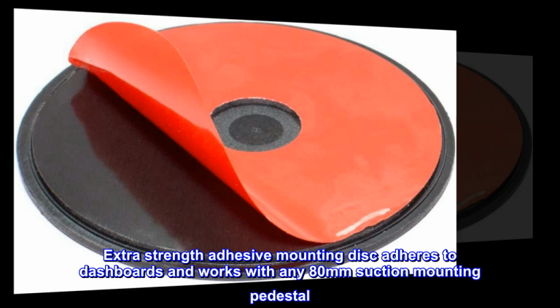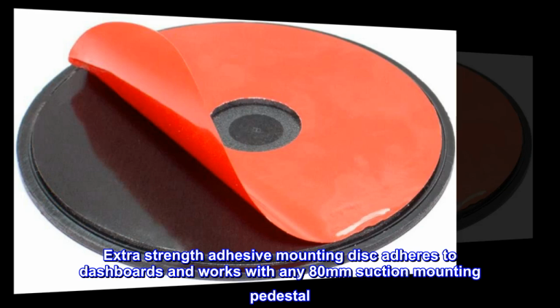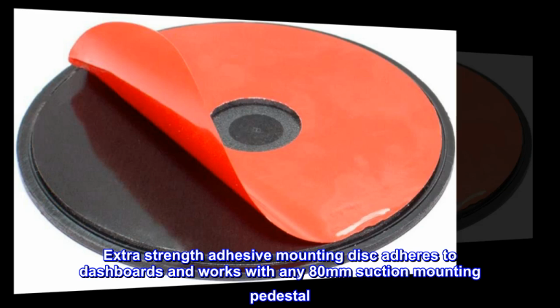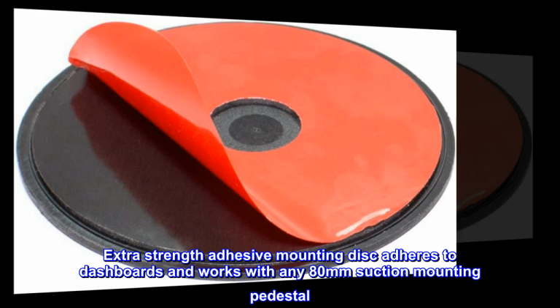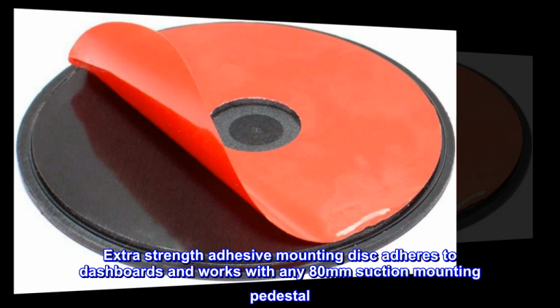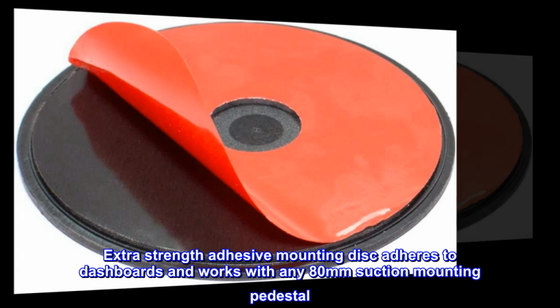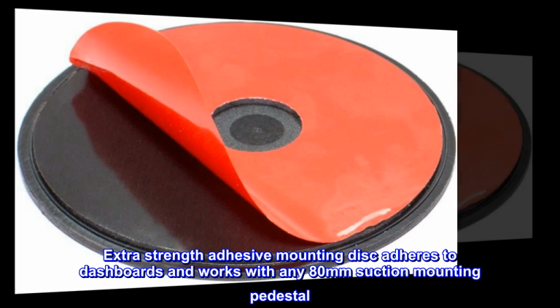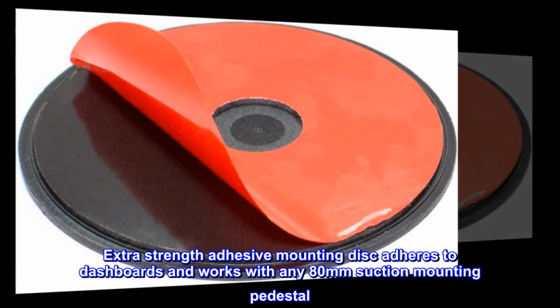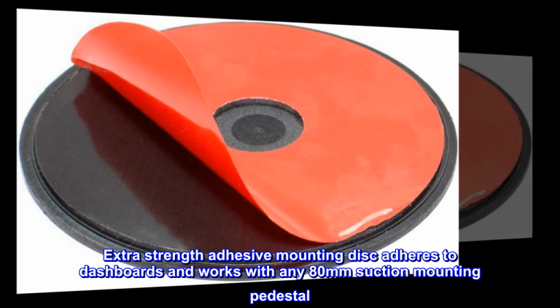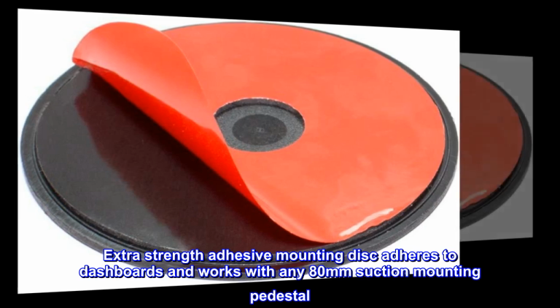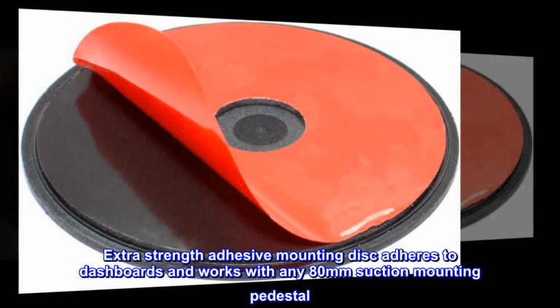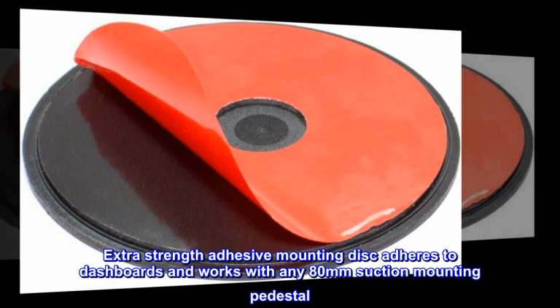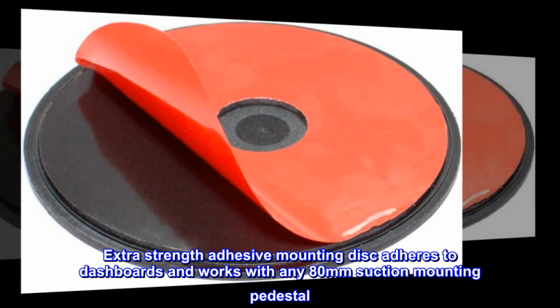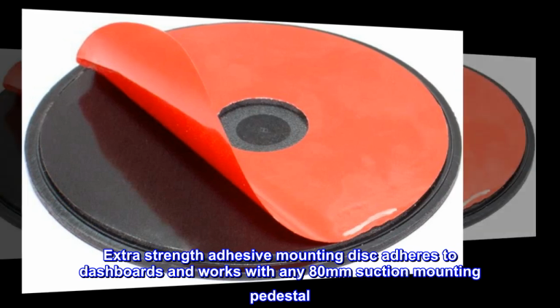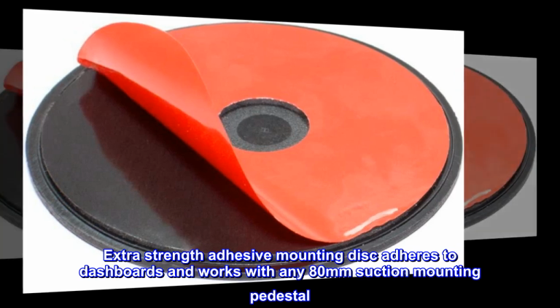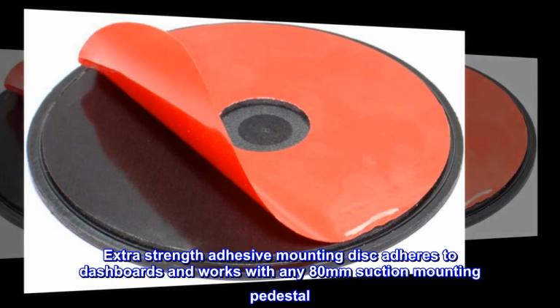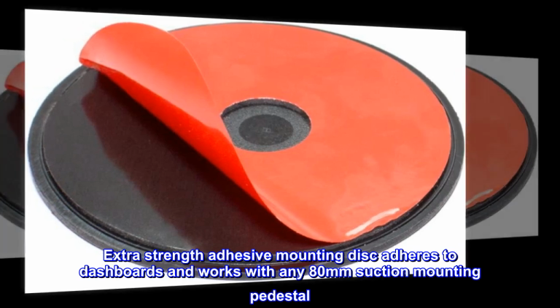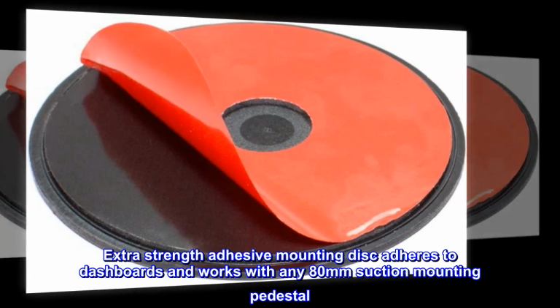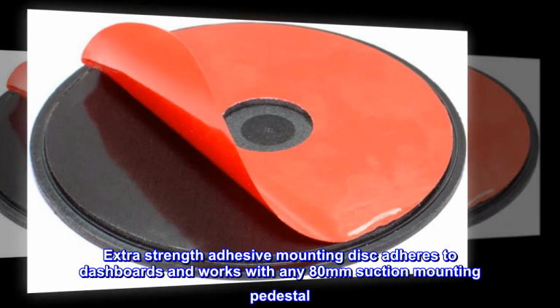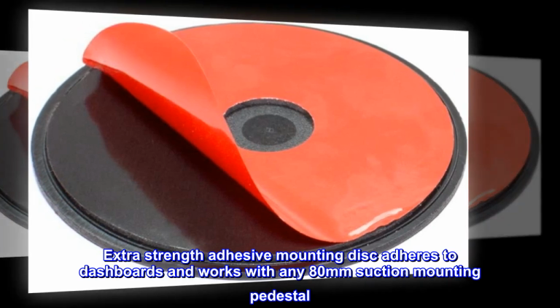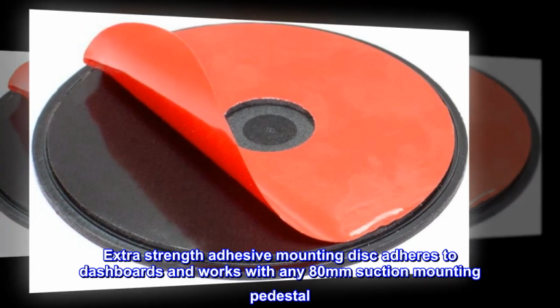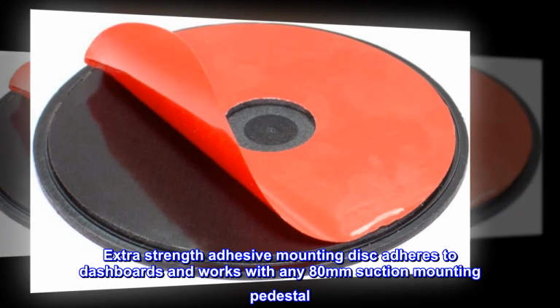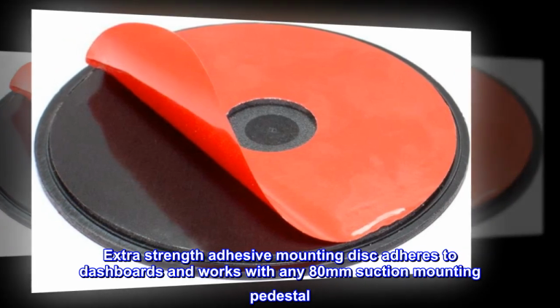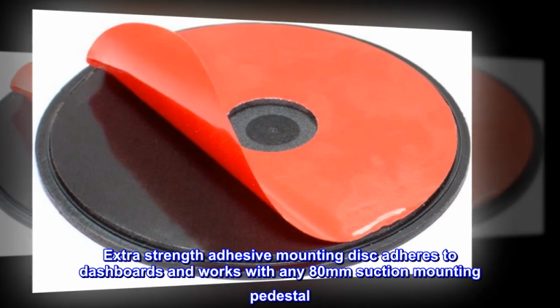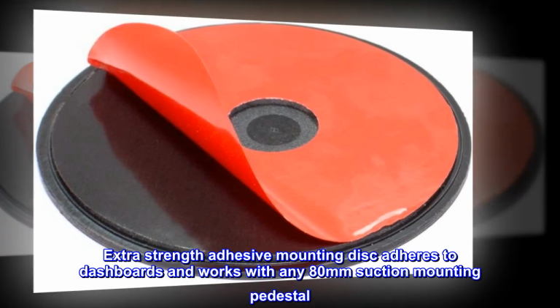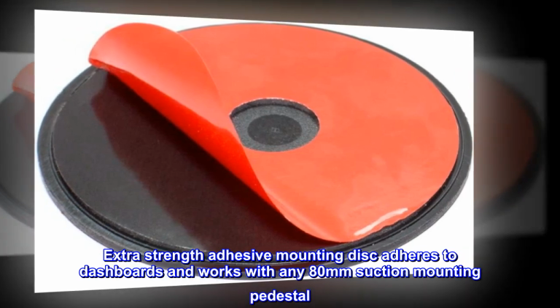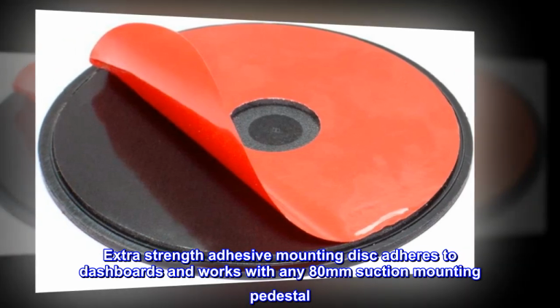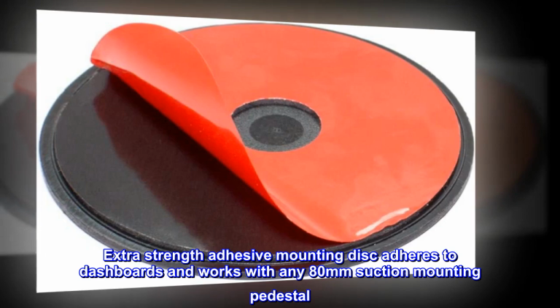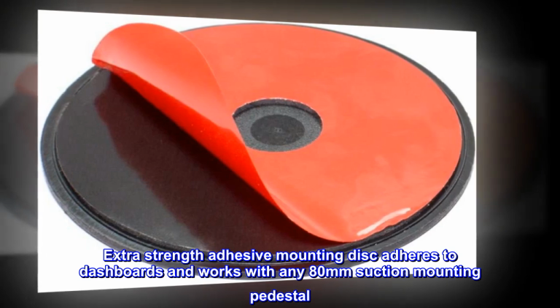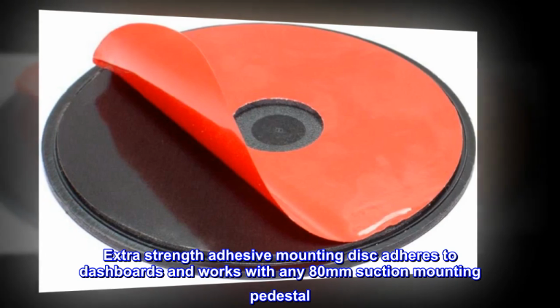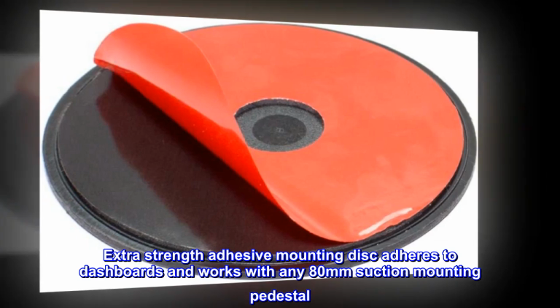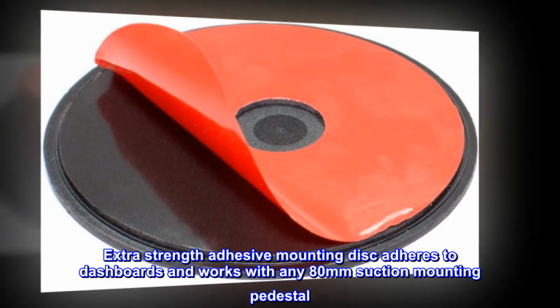Extra-strength adhesive mounting disc adheres to dashboards and works with any 80mm suction mounting pedestal.